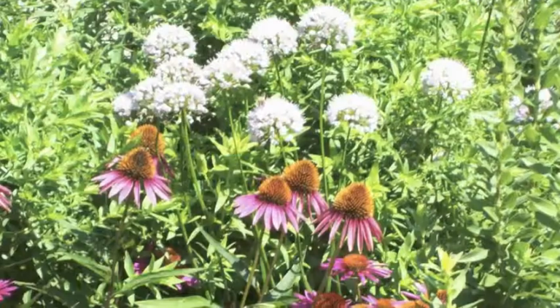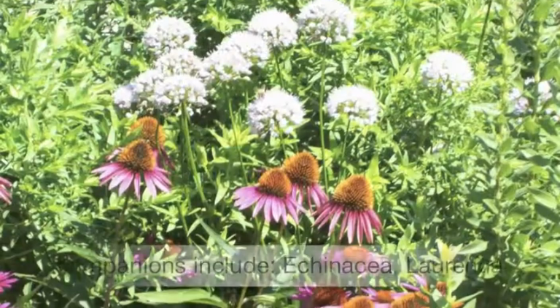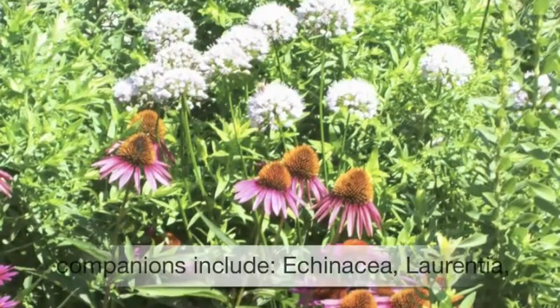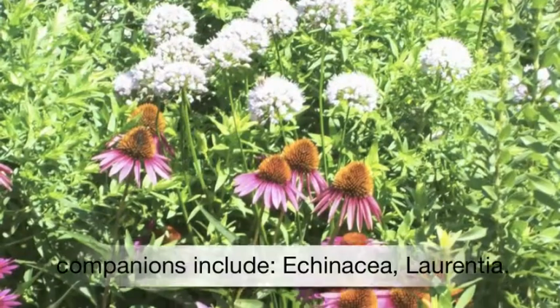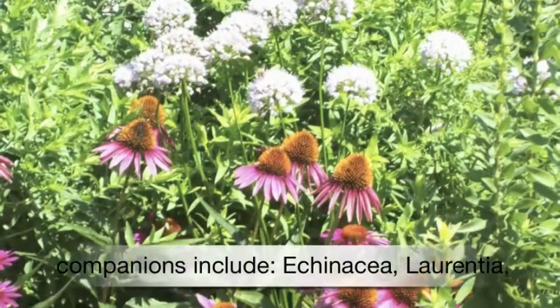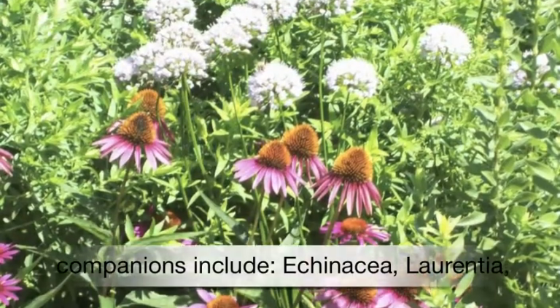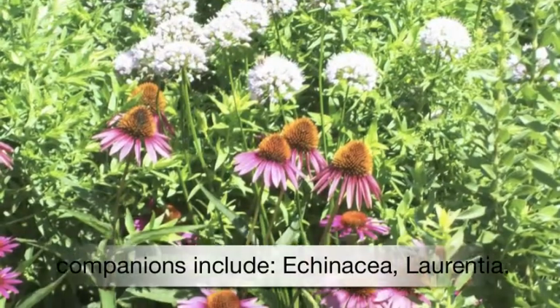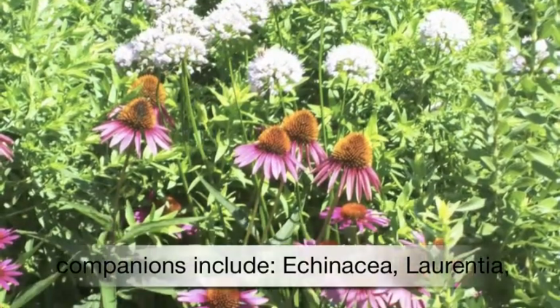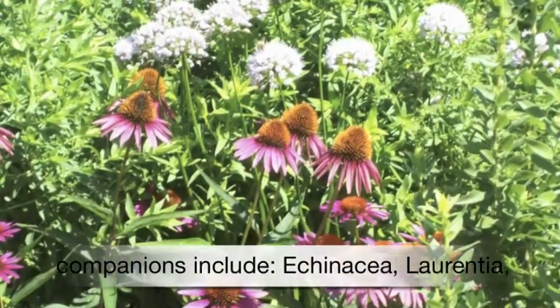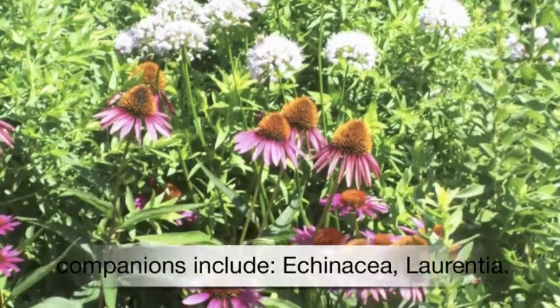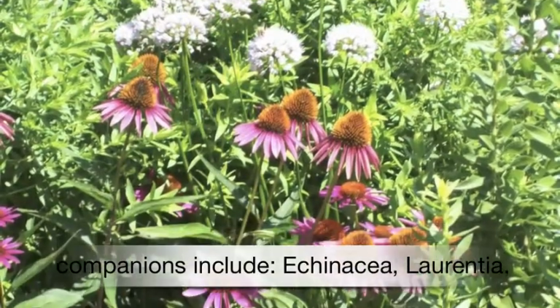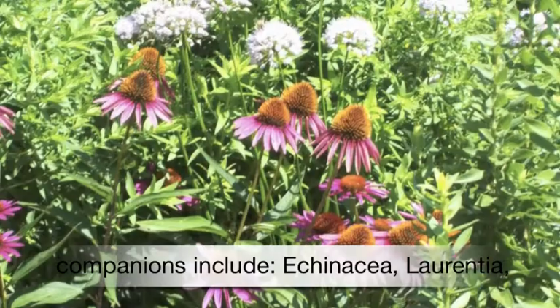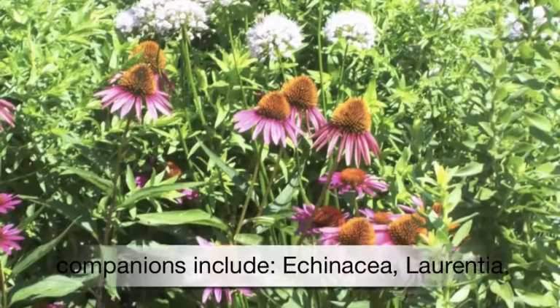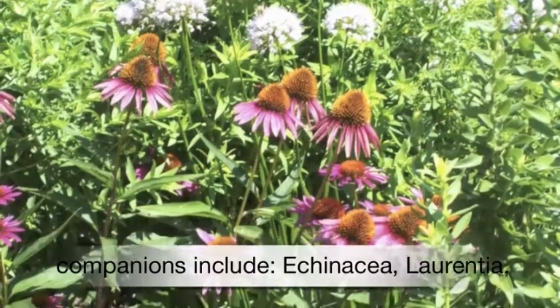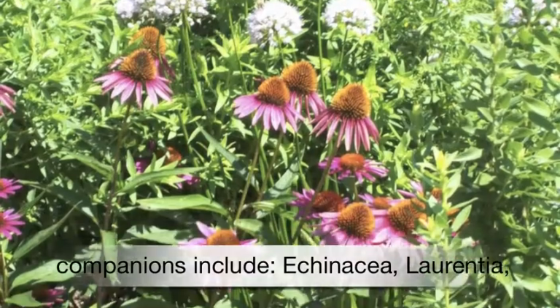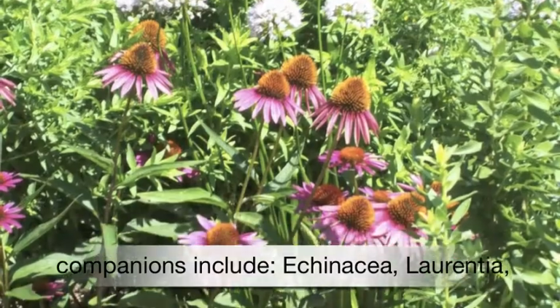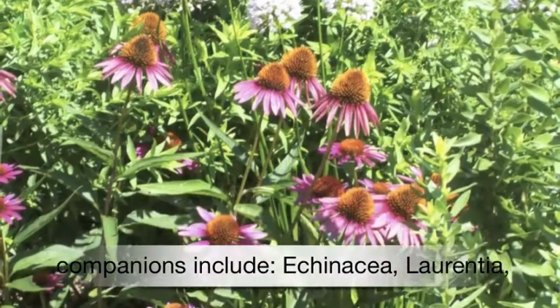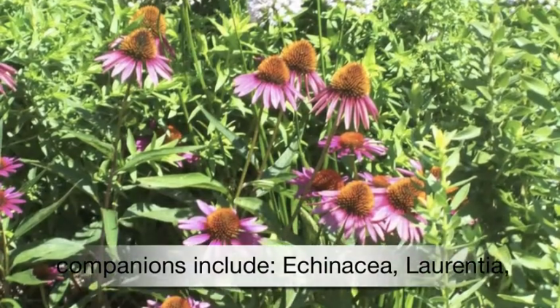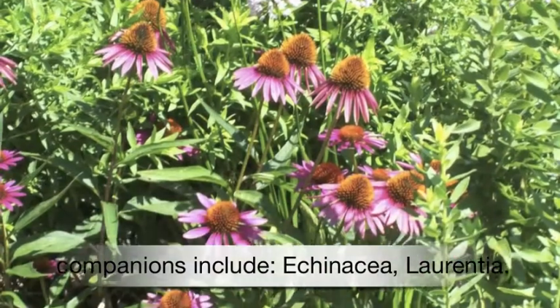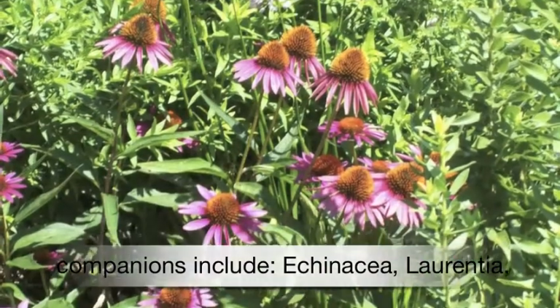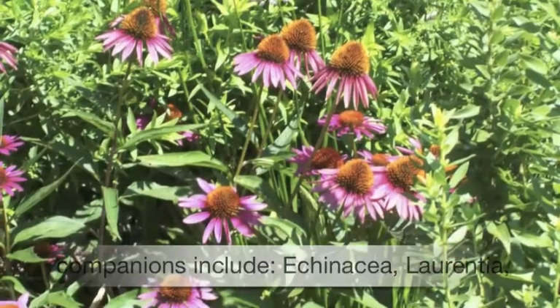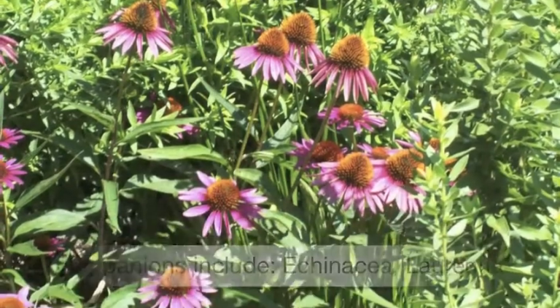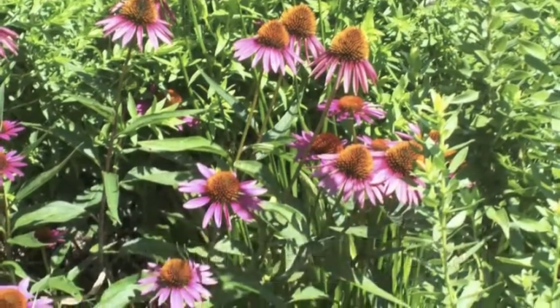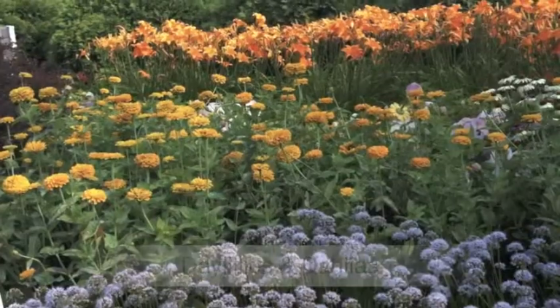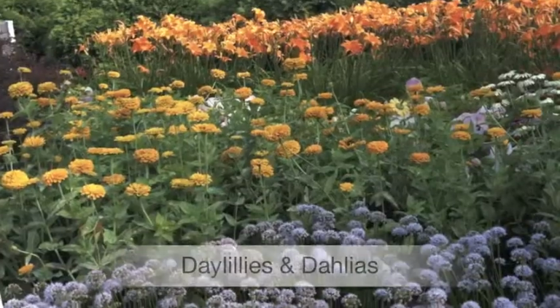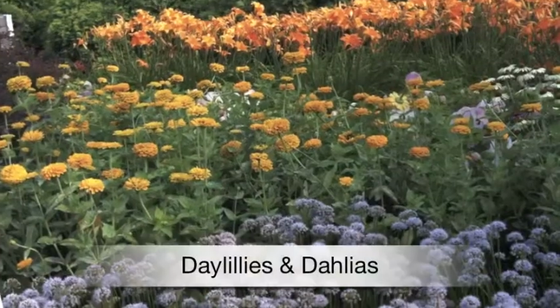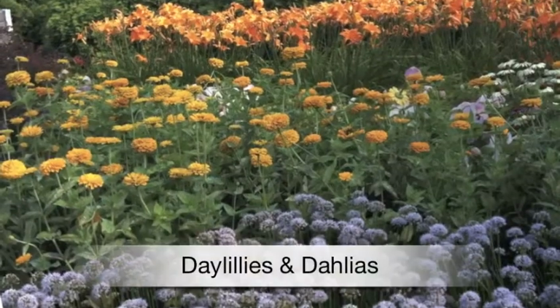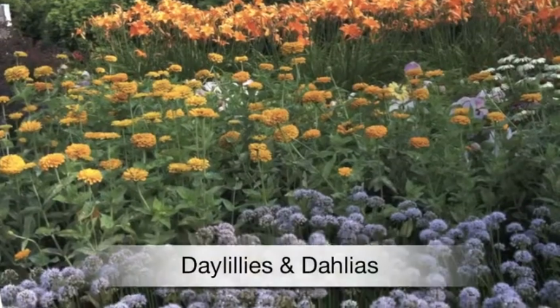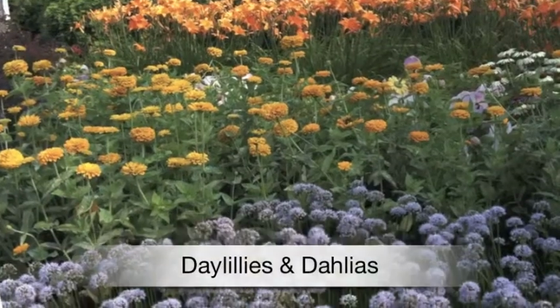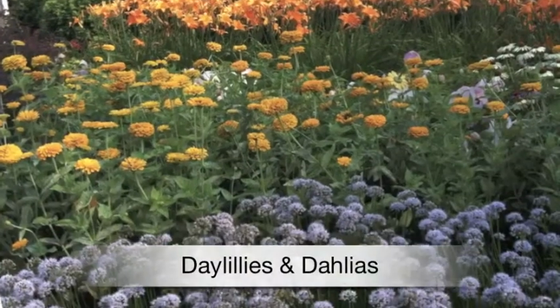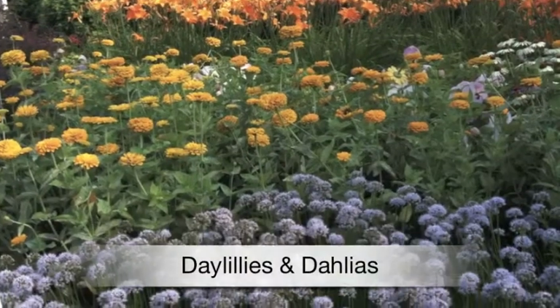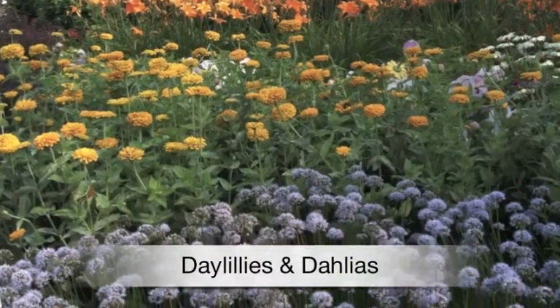Companion plants include Echinacea, Laurentia, Daylilies, and Dahlias.